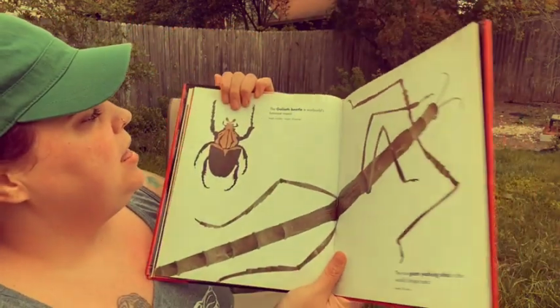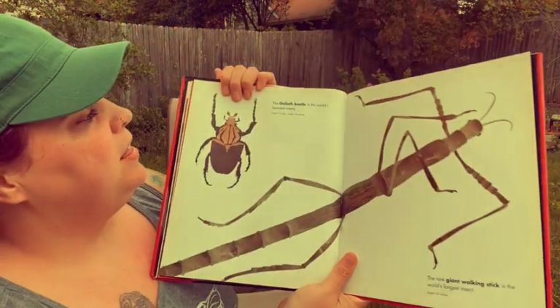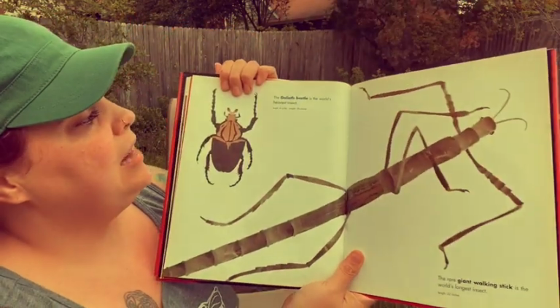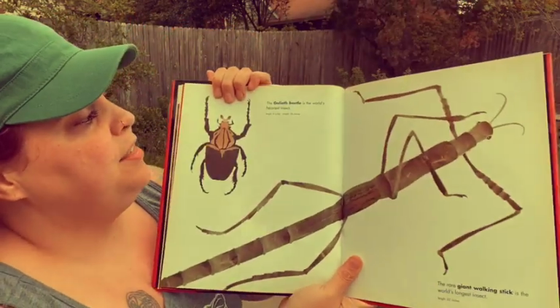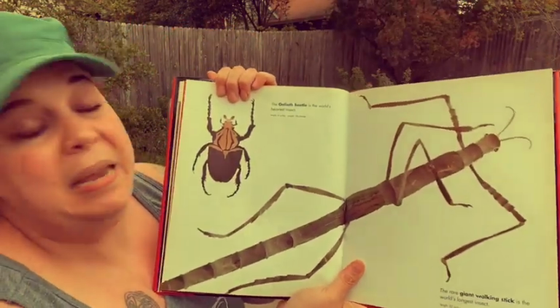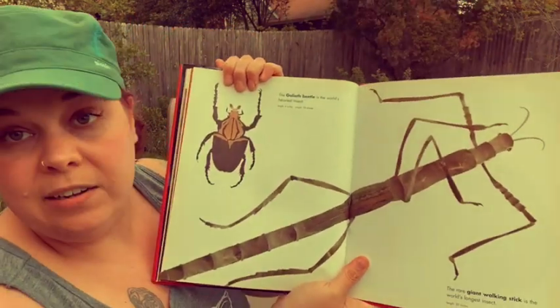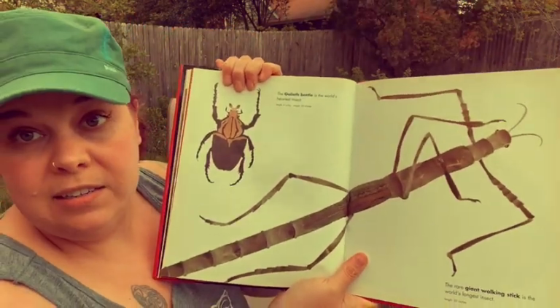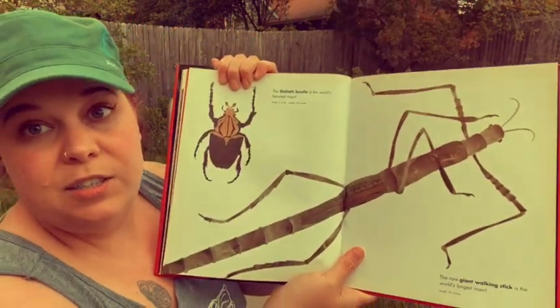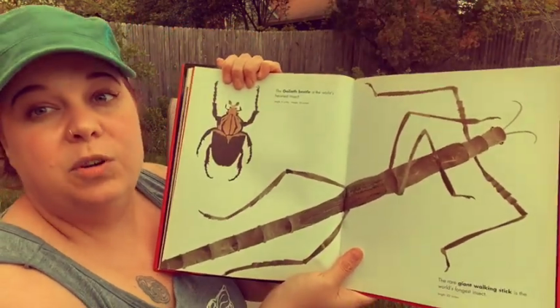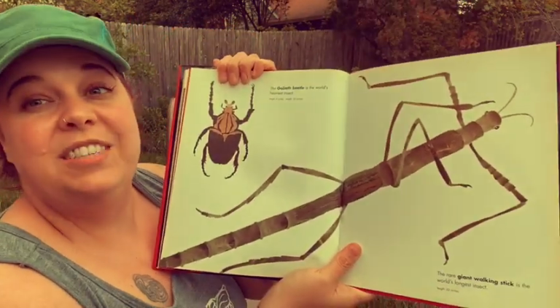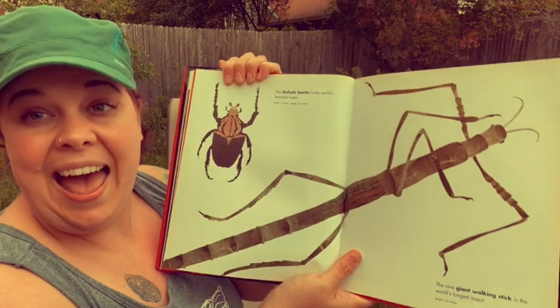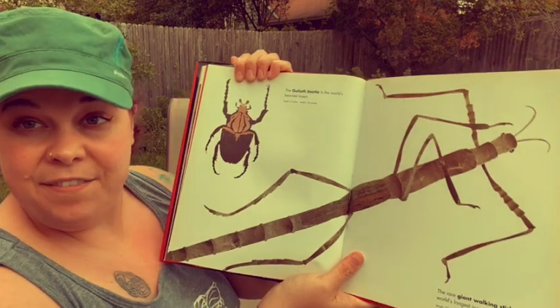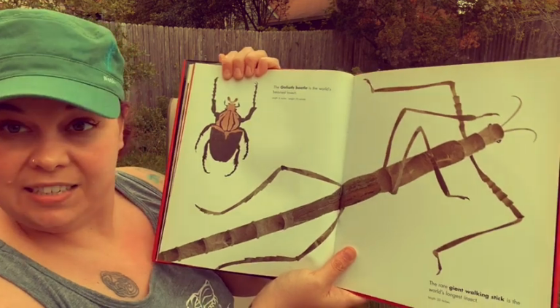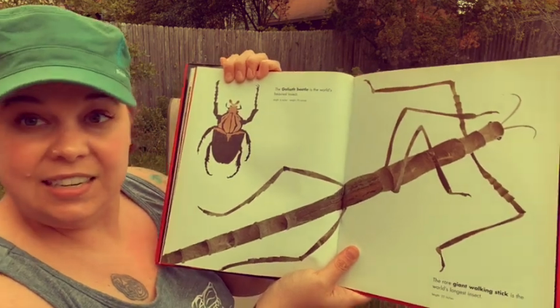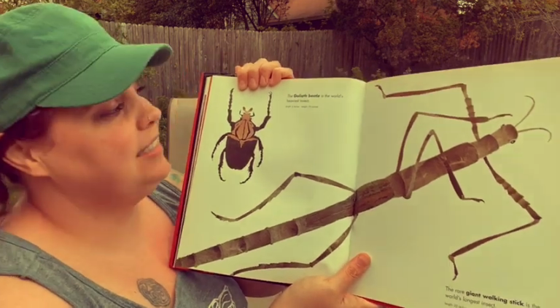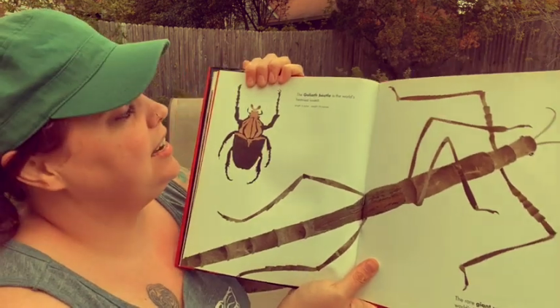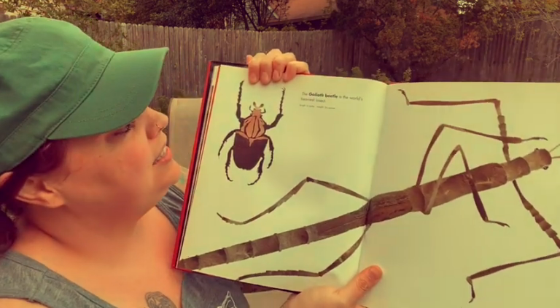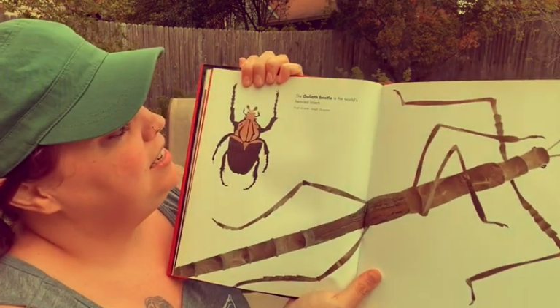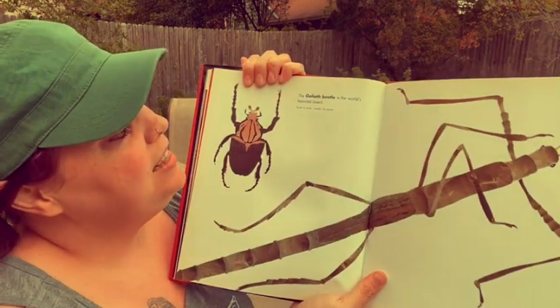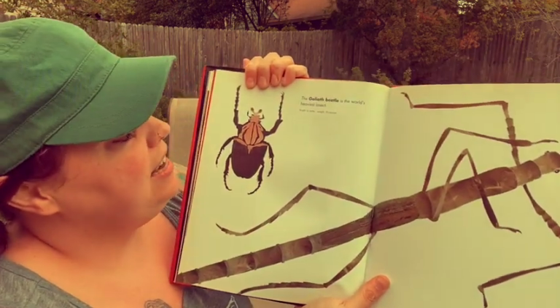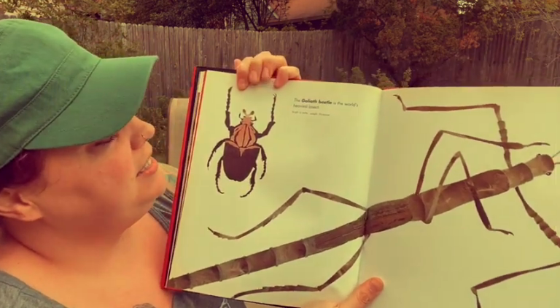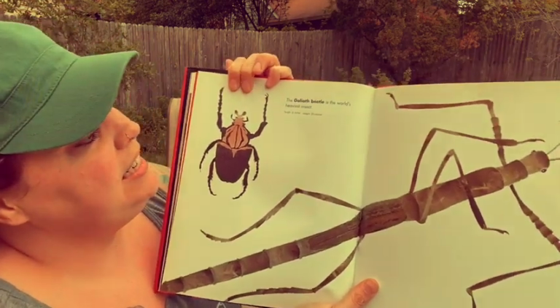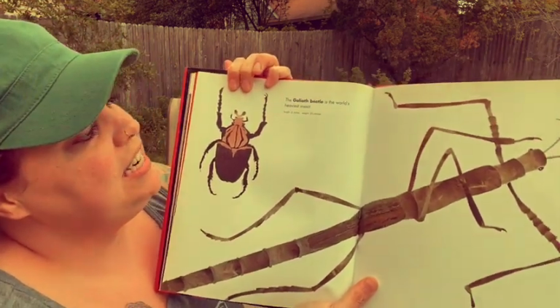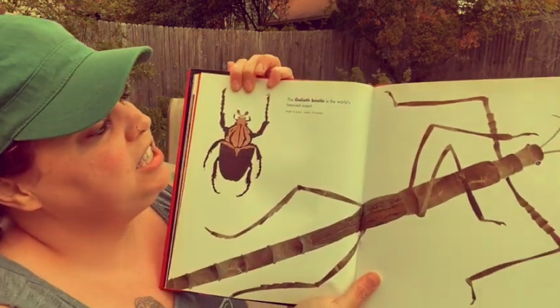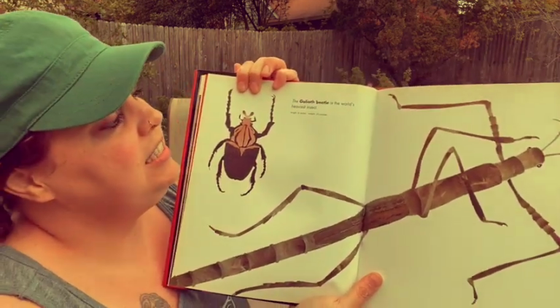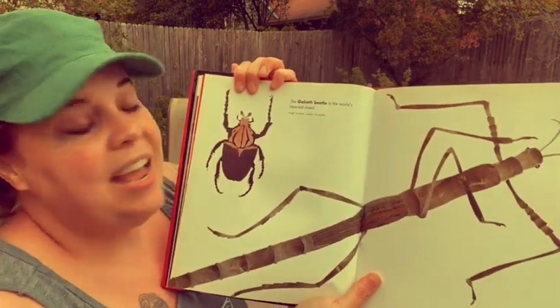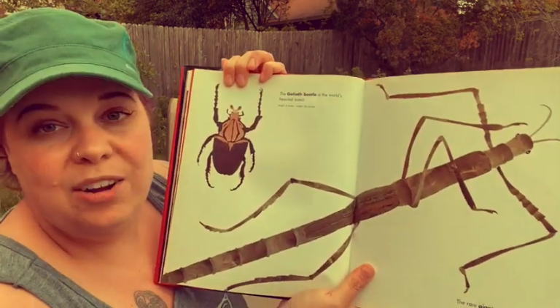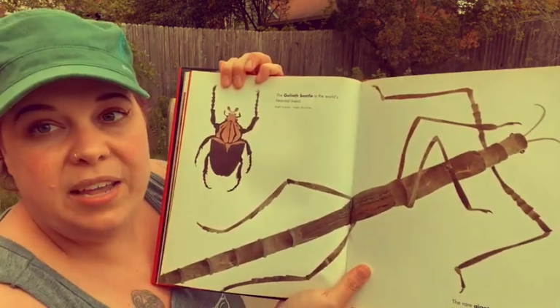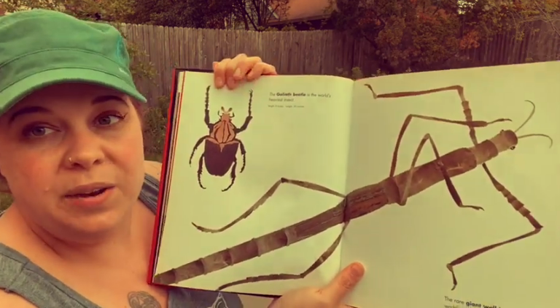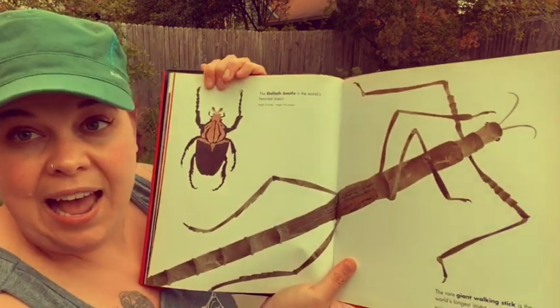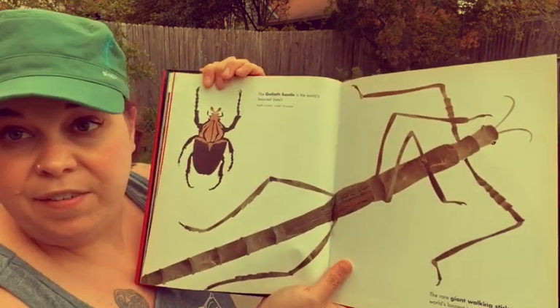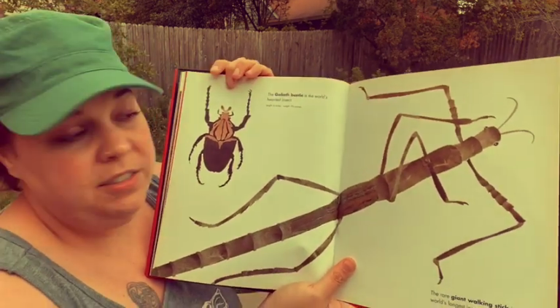The goliath beetle is the world's heaviest insect. They are 6 inches and weigh 3 and a half ounces.